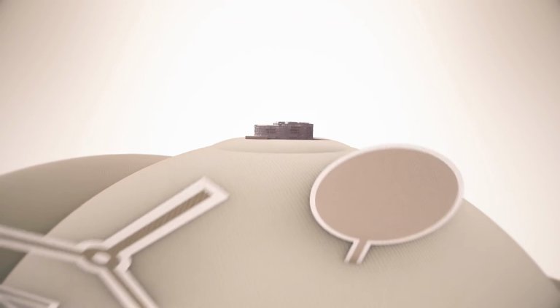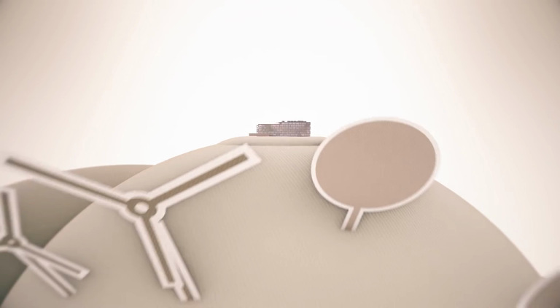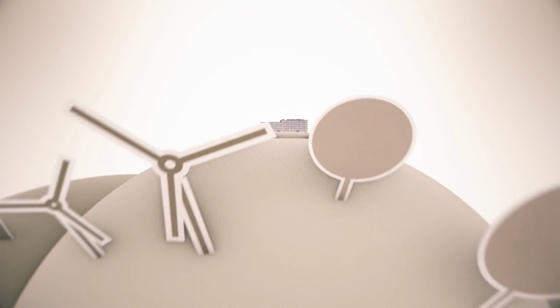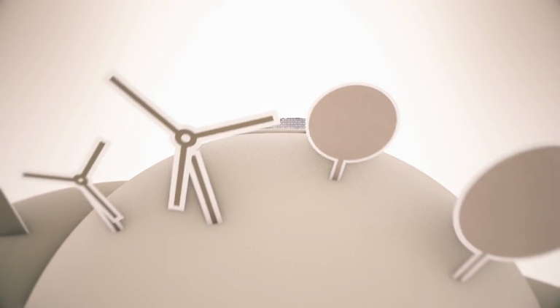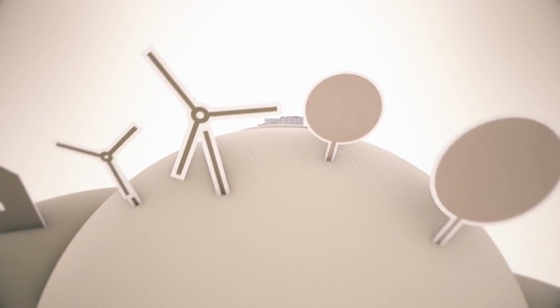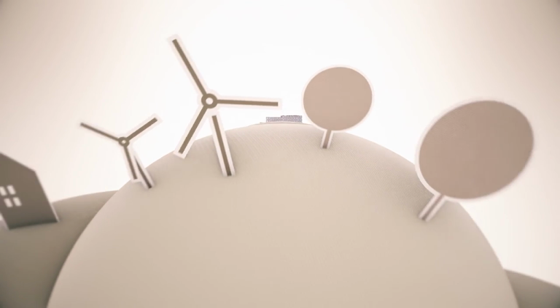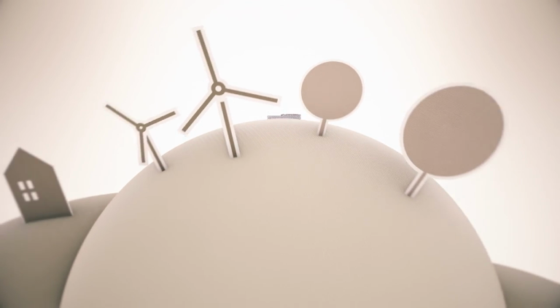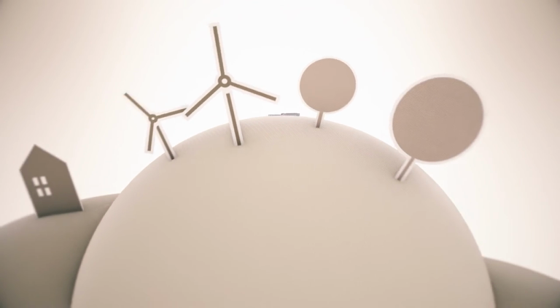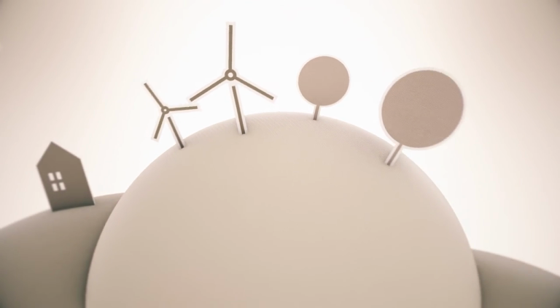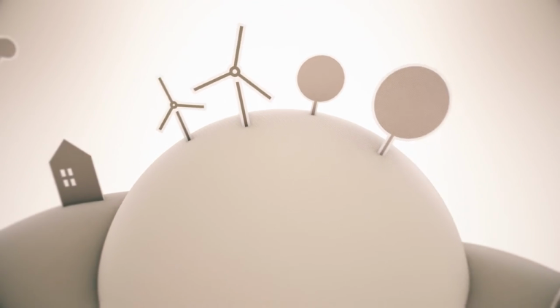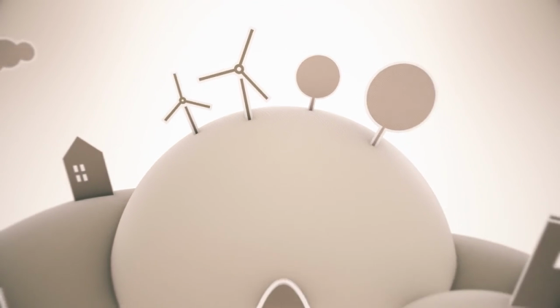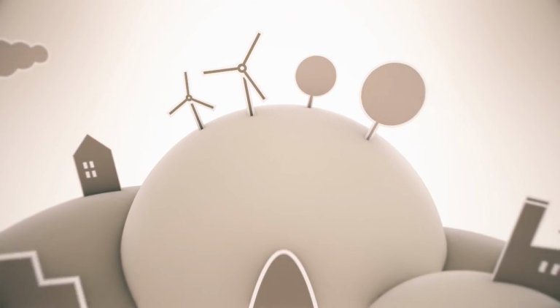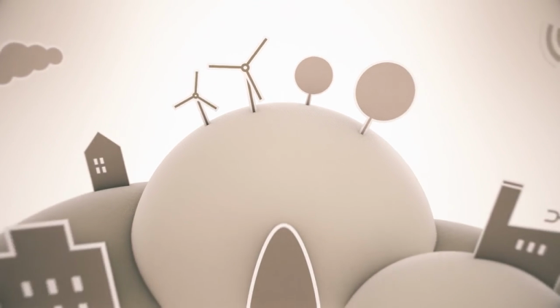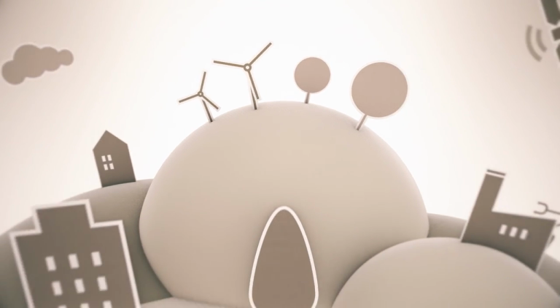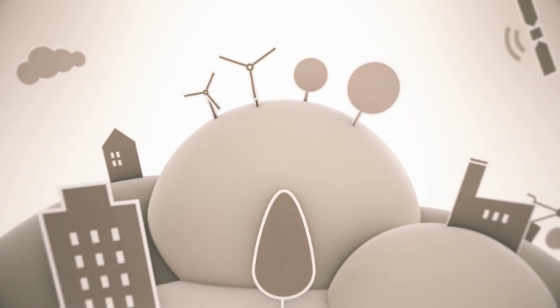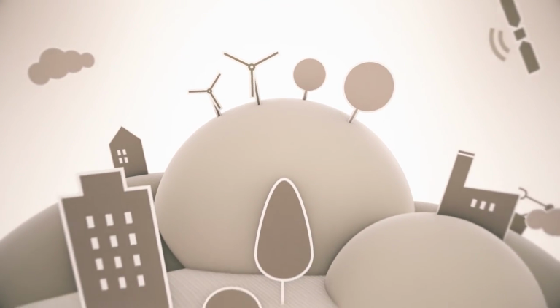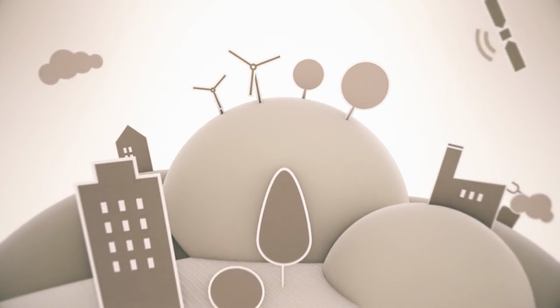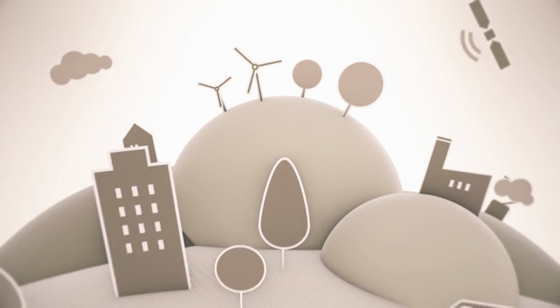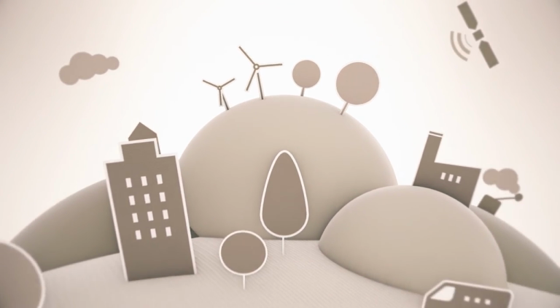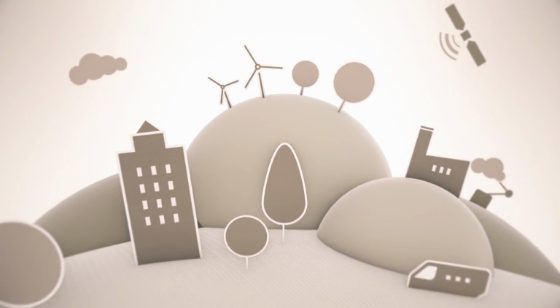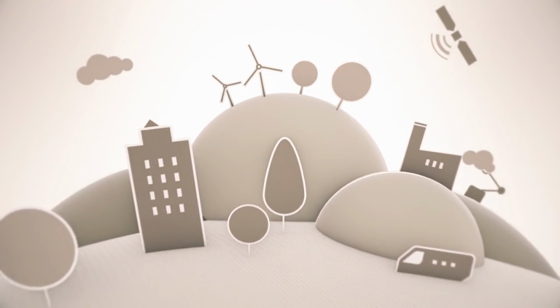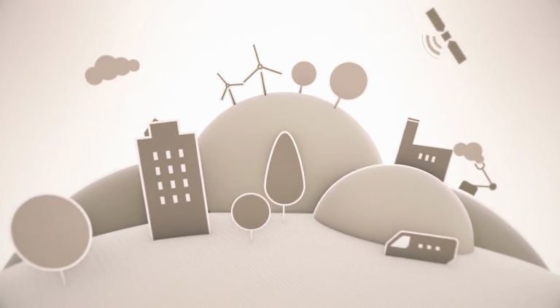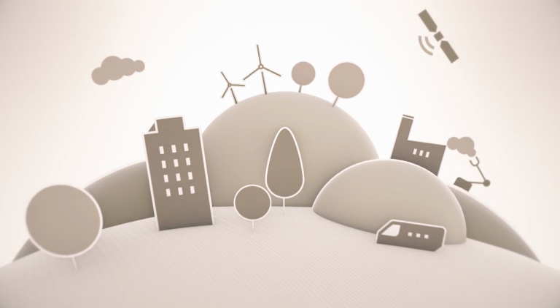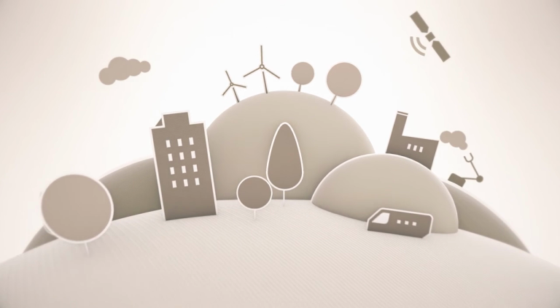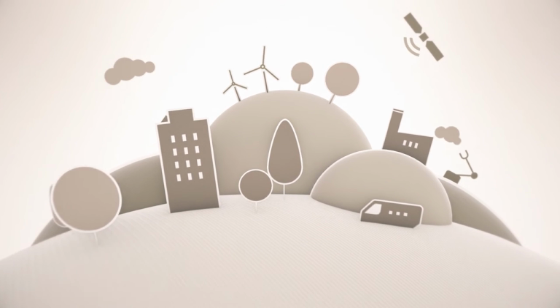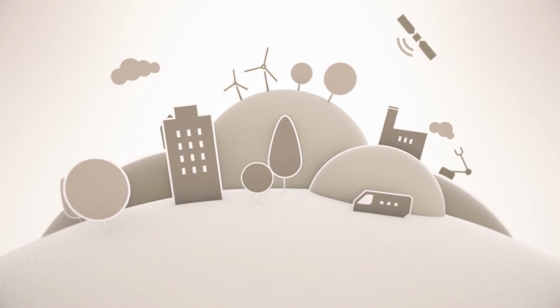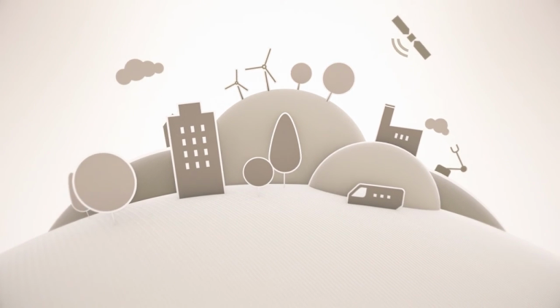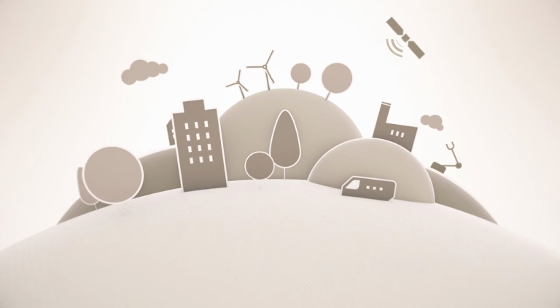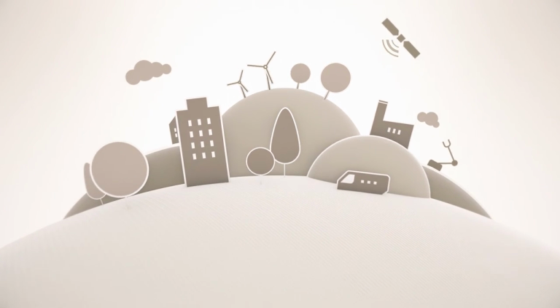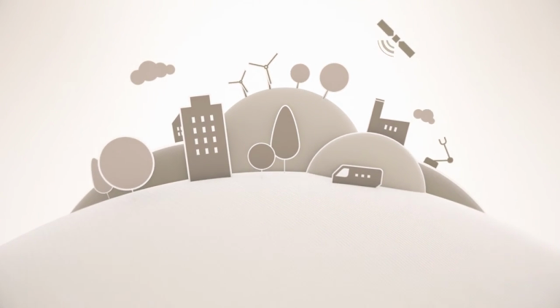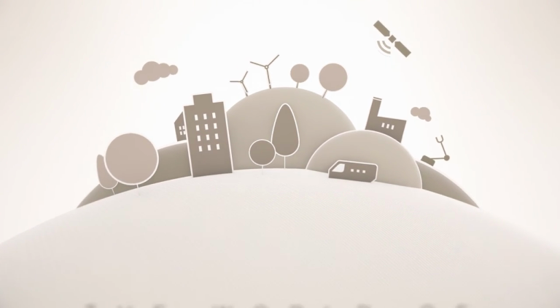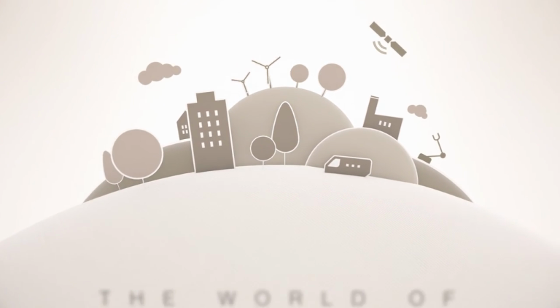Innovative. Sustainable. Visionary. Welcome to the world of Mitsubishi Electric.